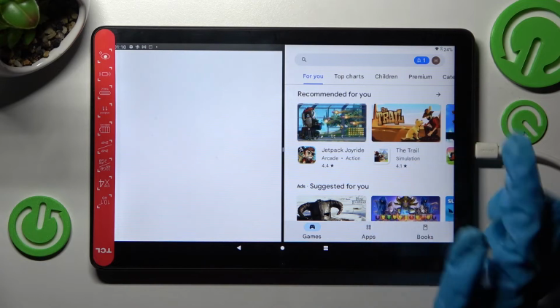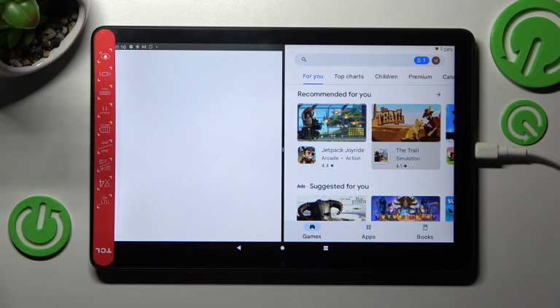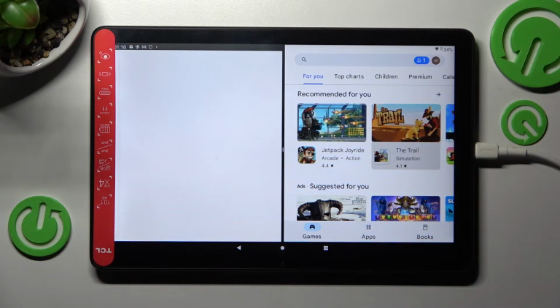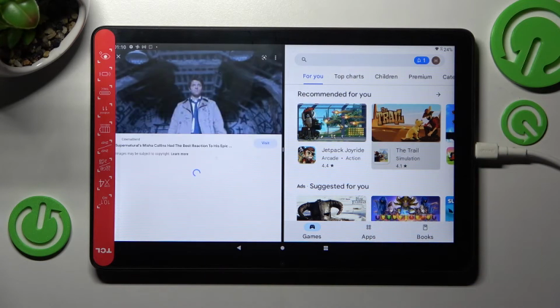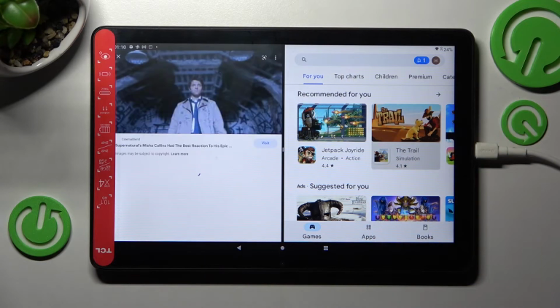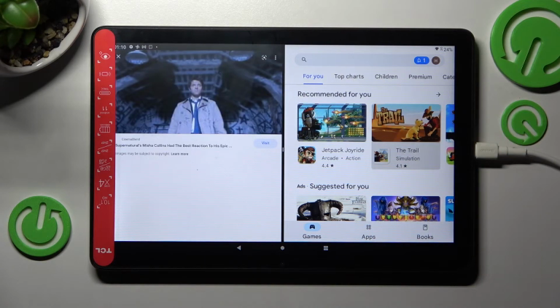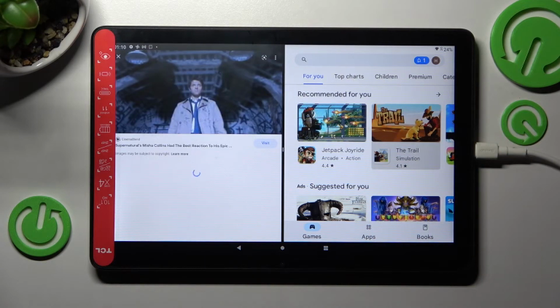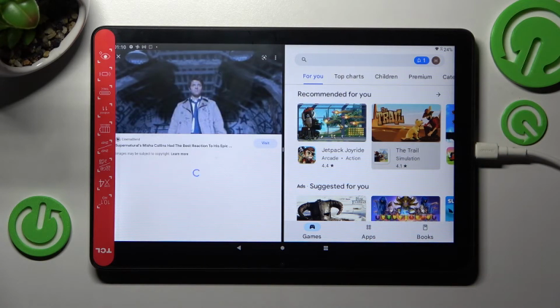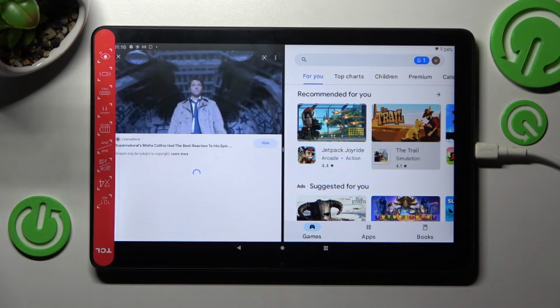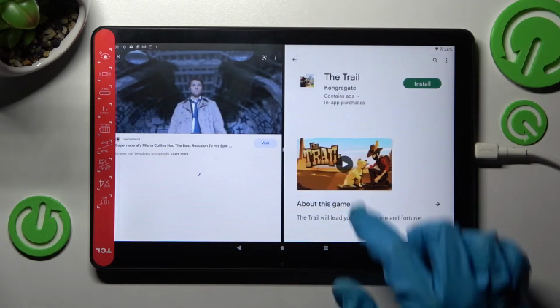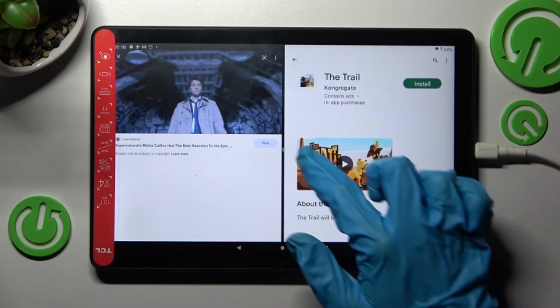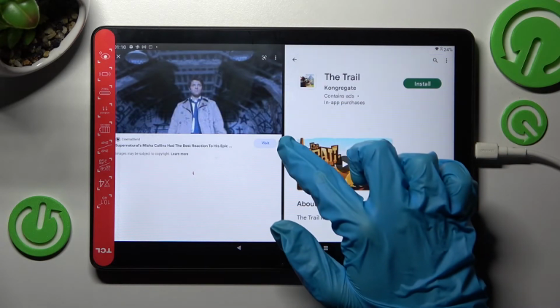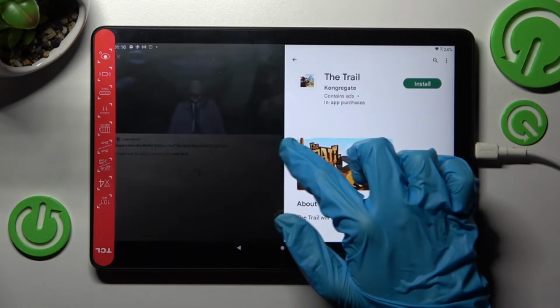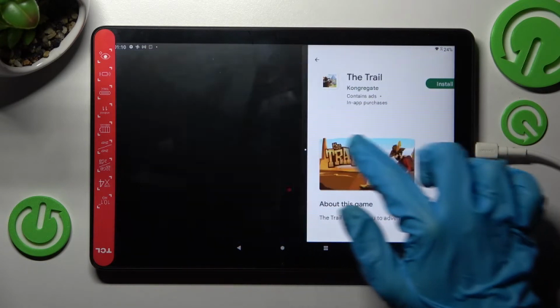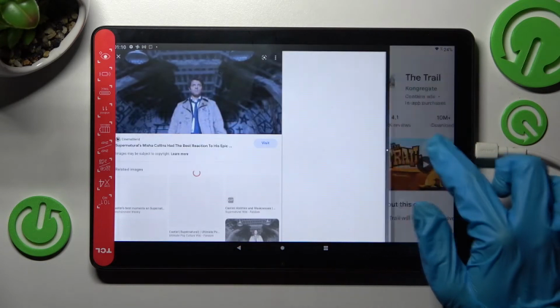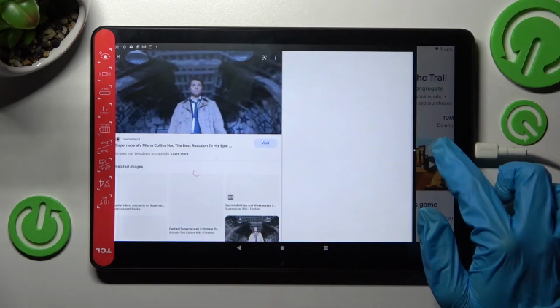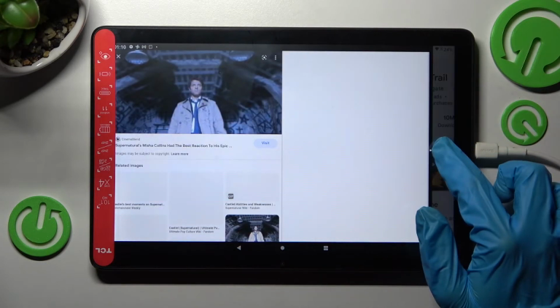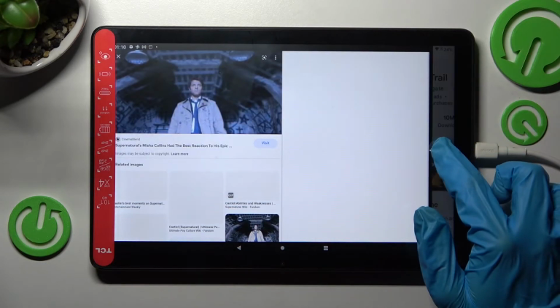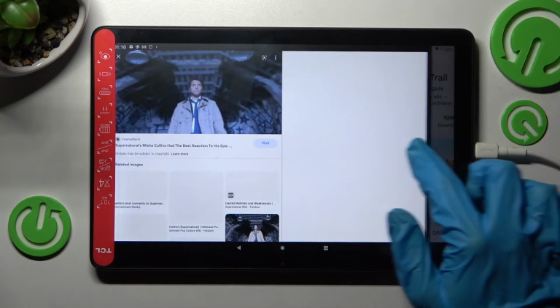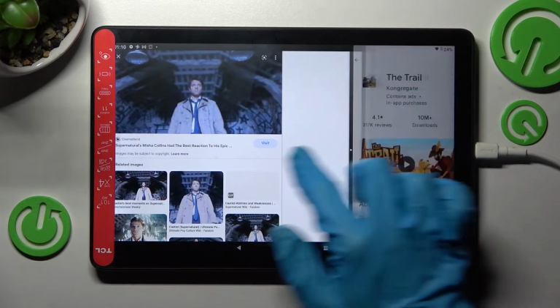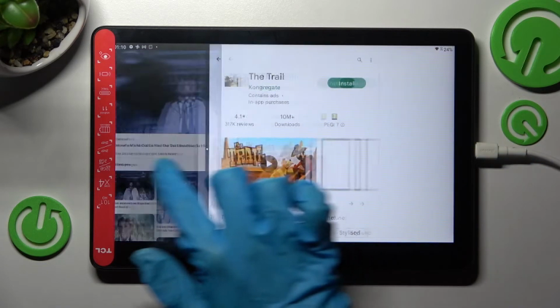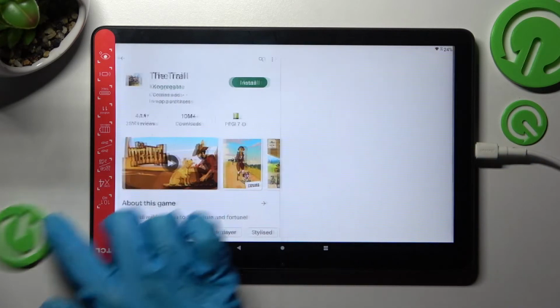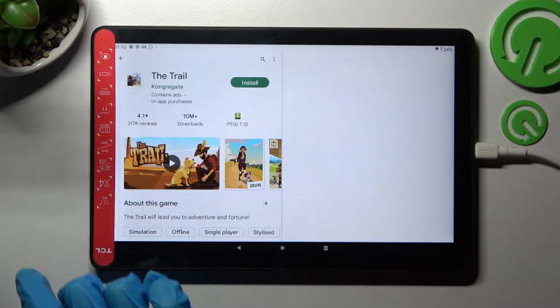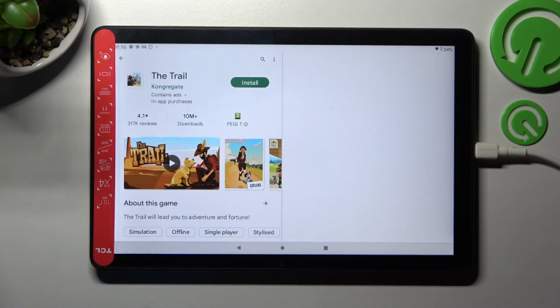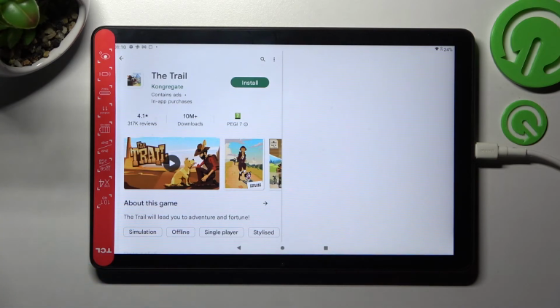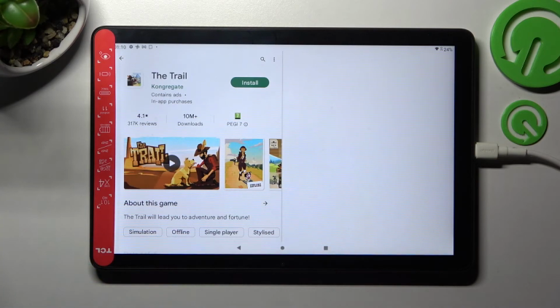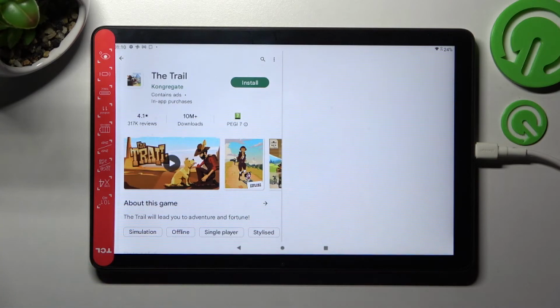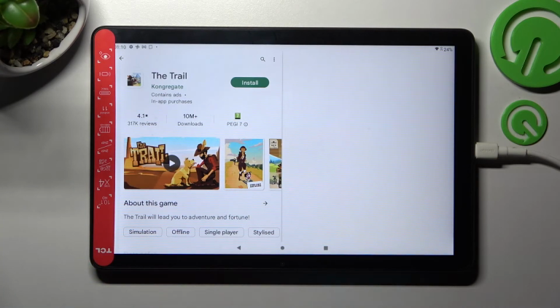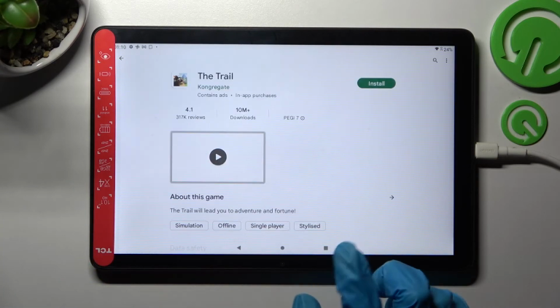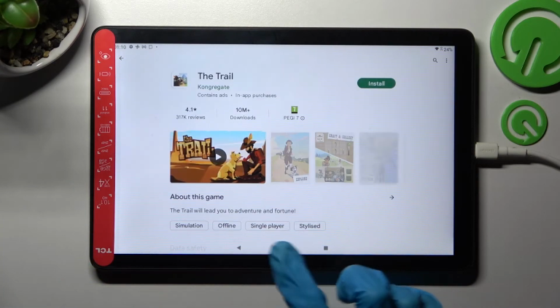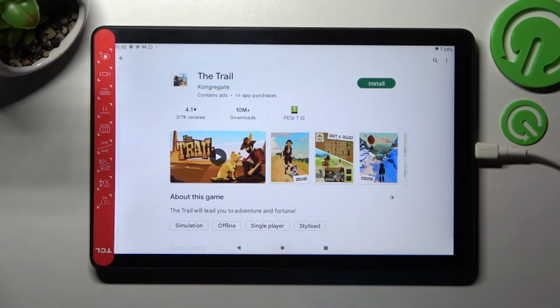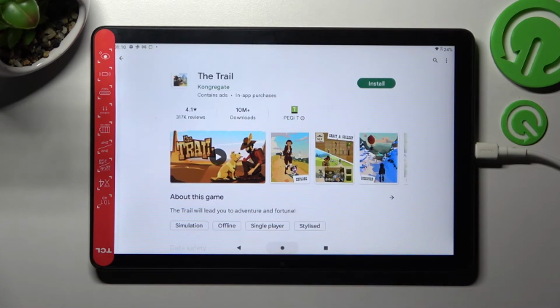If you wish to go back from this mode, drag one of your apps to the side and click on the Home button.